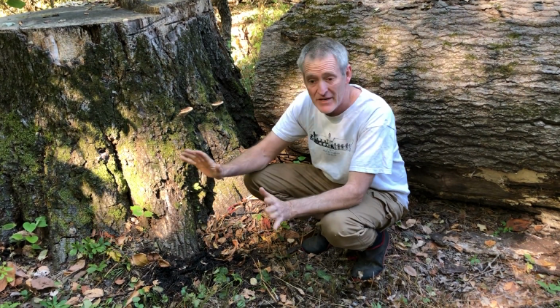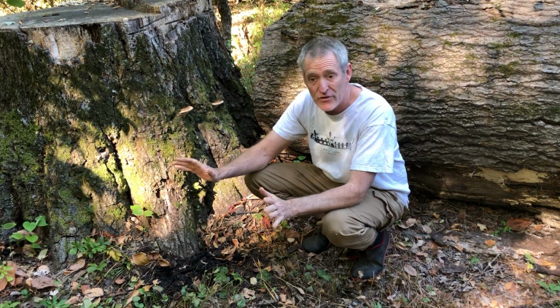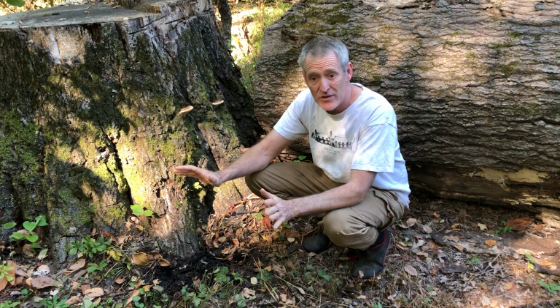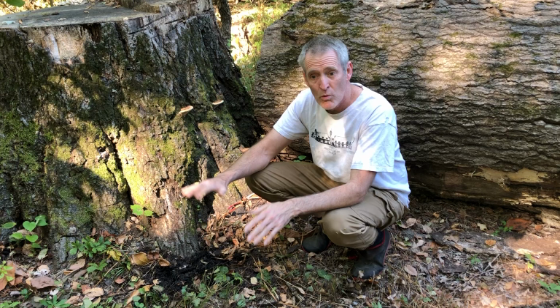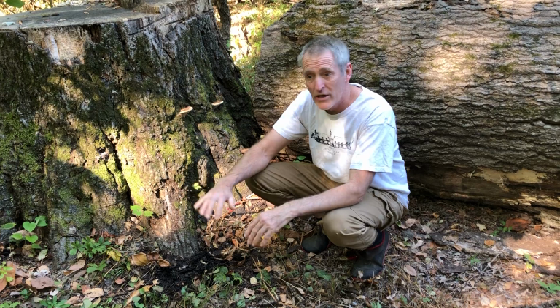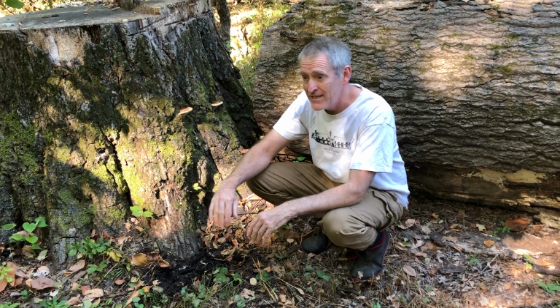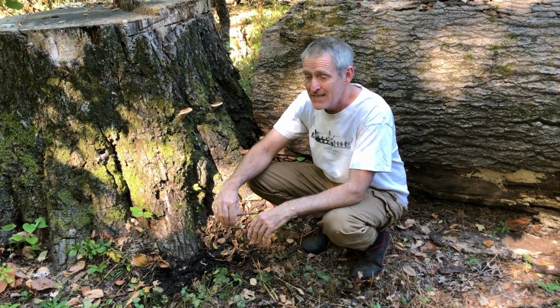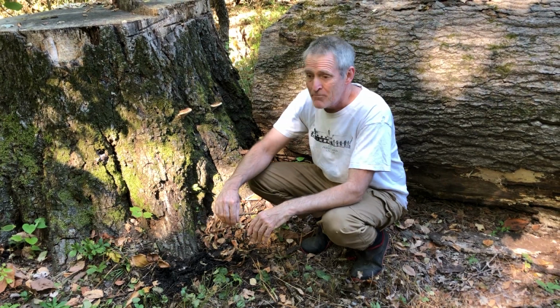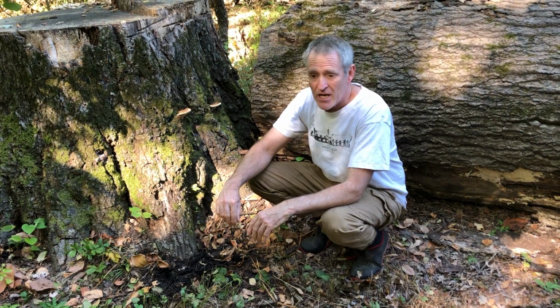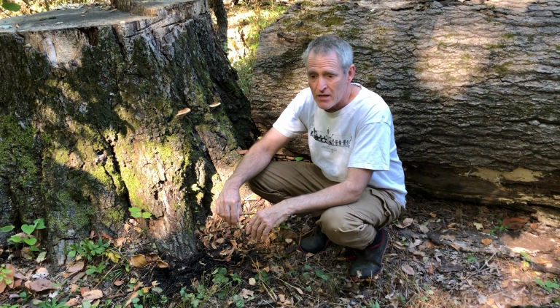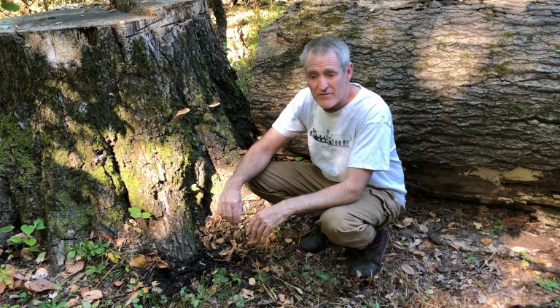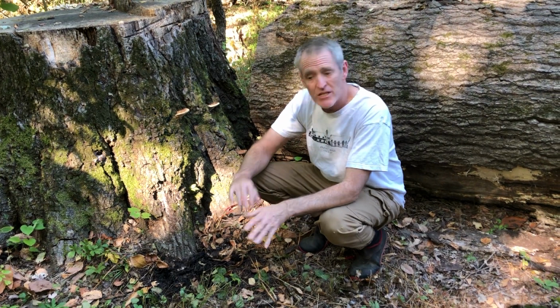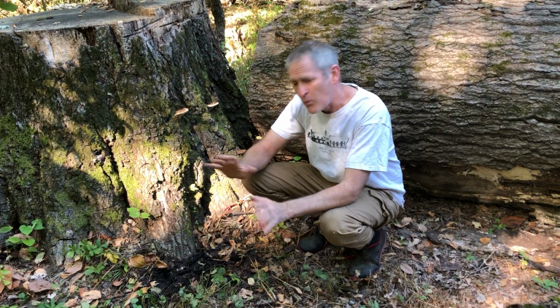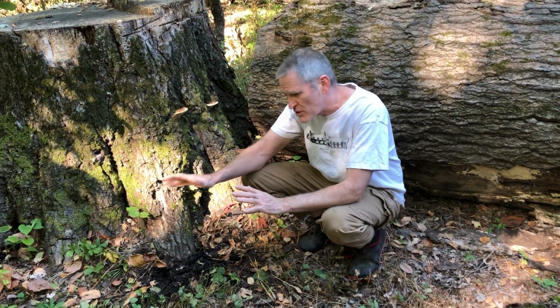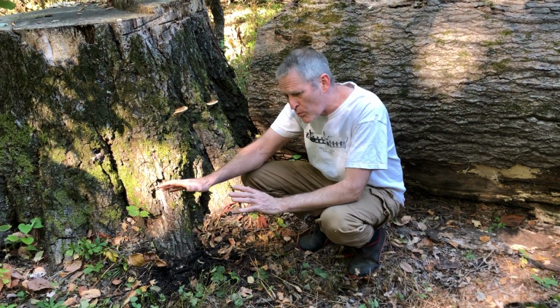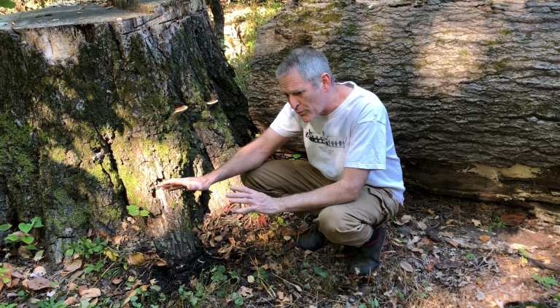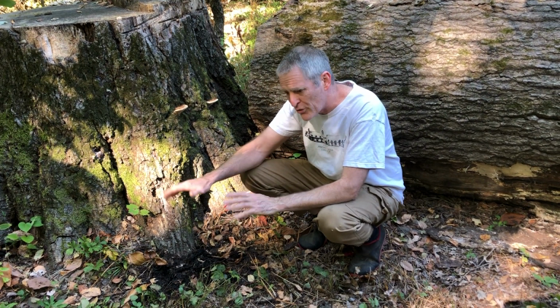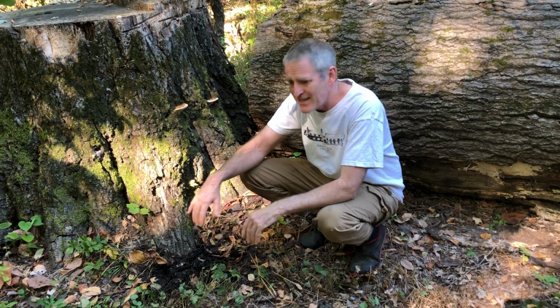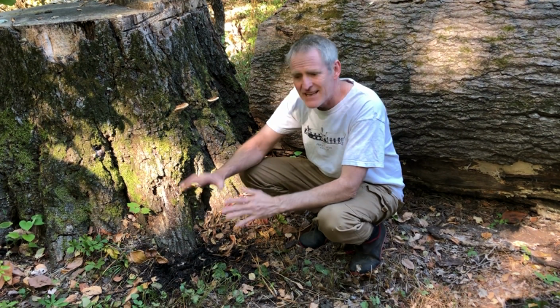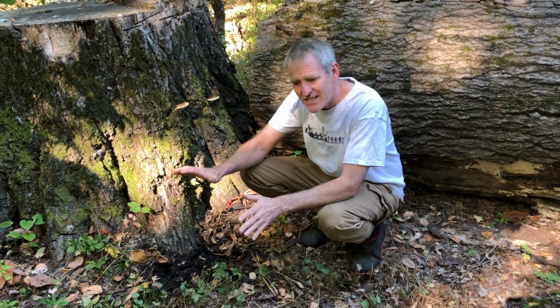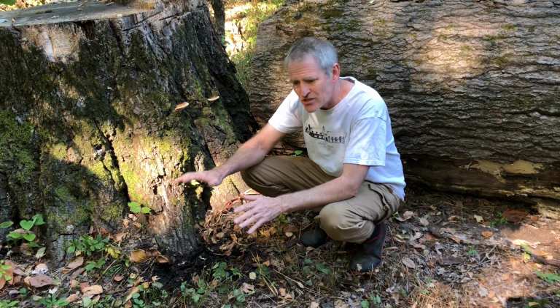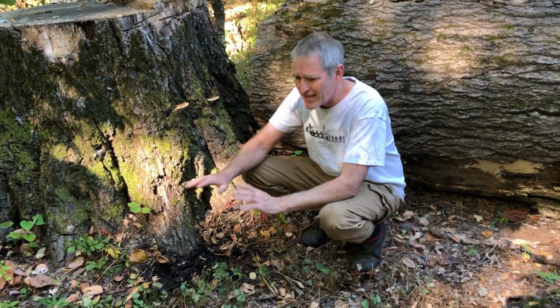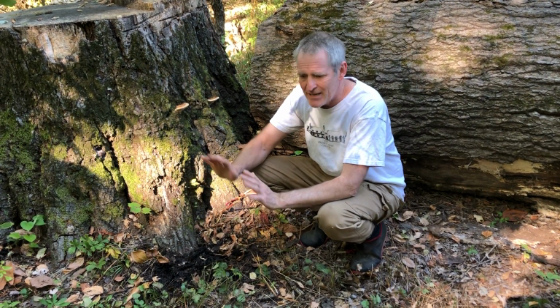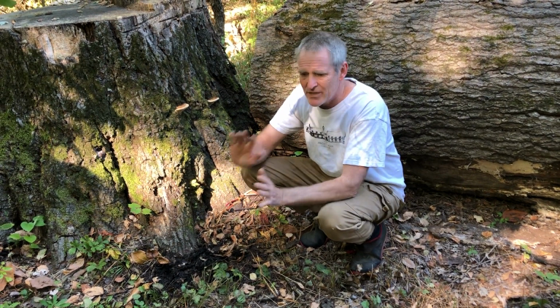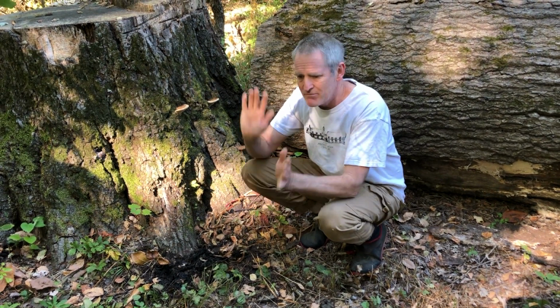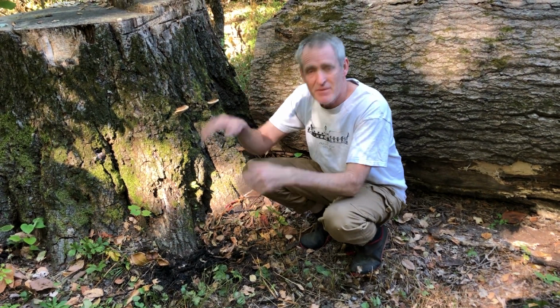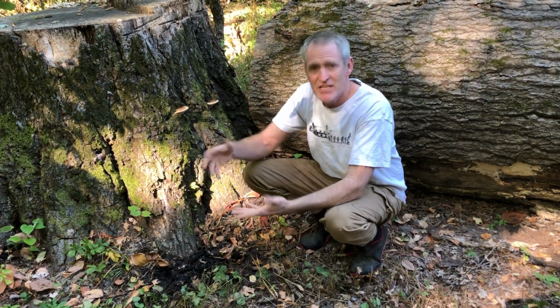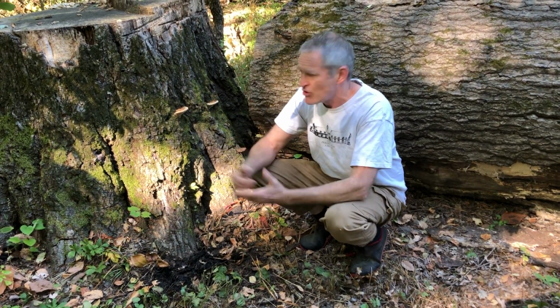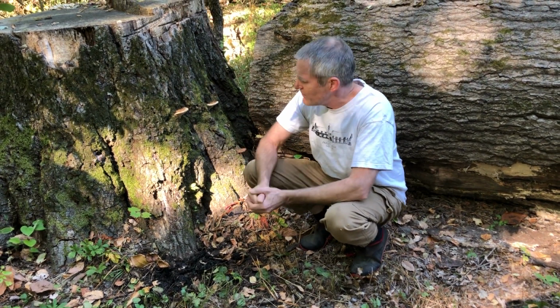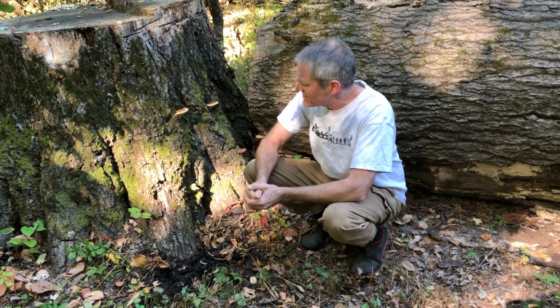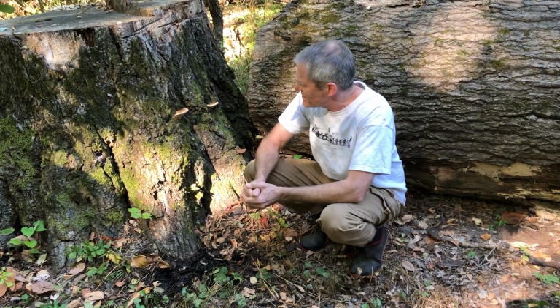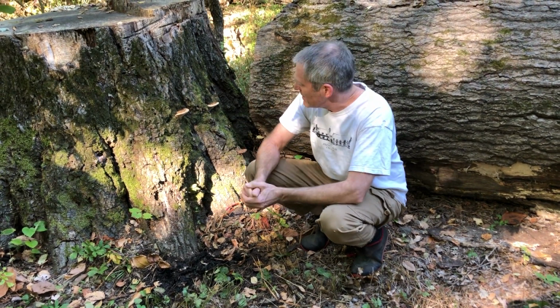When in doubt, throw it out. I've never eaten one. I've done the spore print and I think it's okay, but maybe next year I'll invest the time to properly identify it.